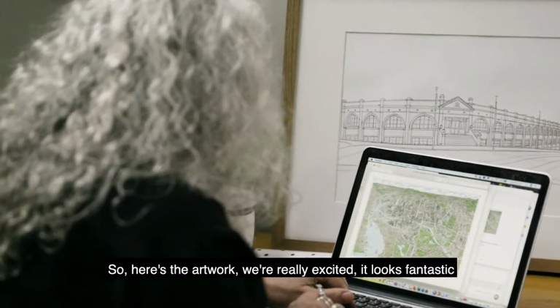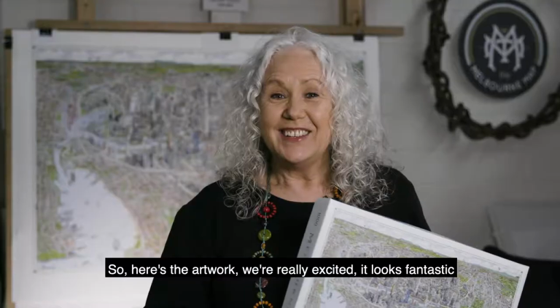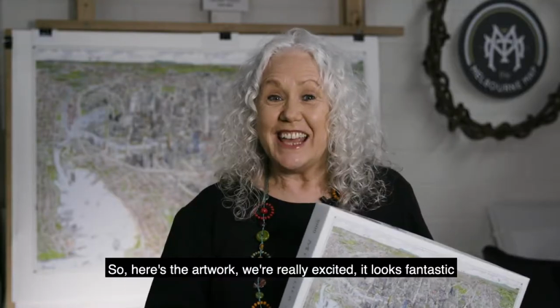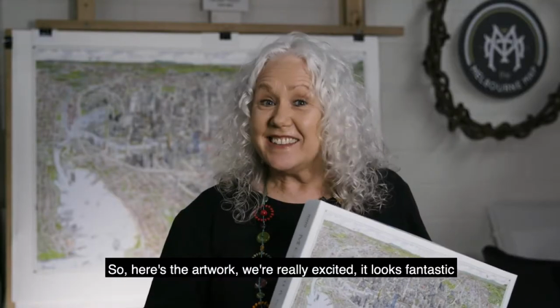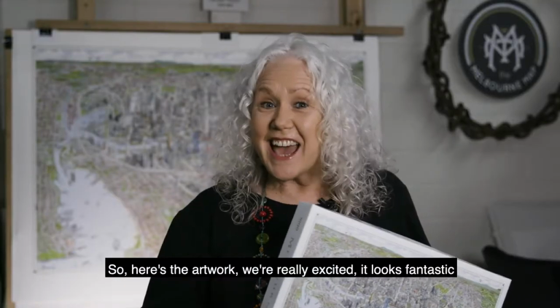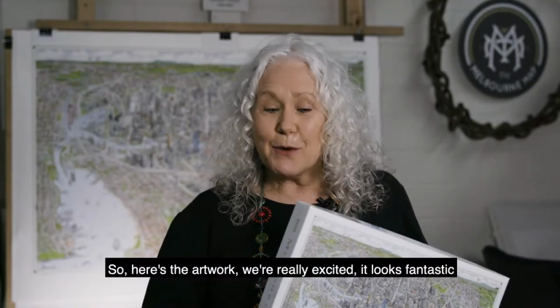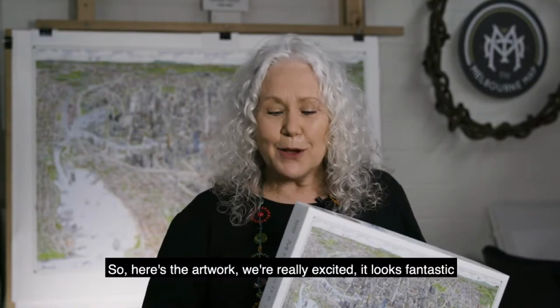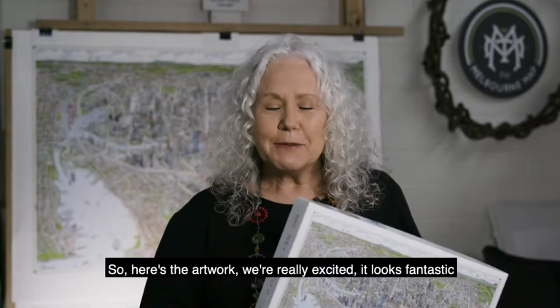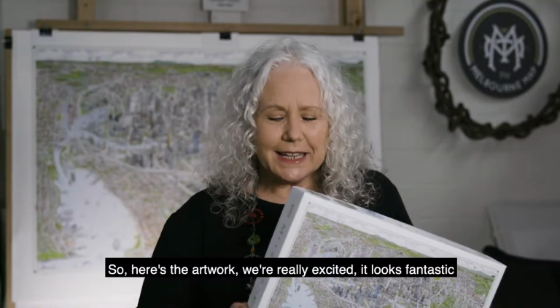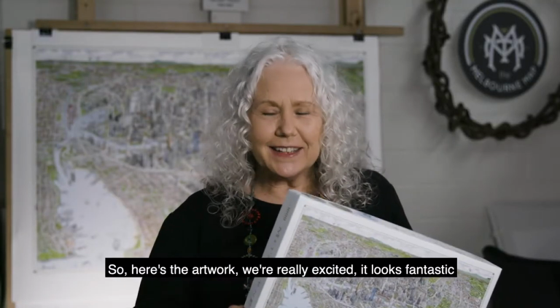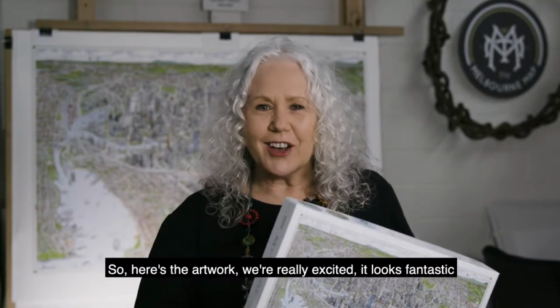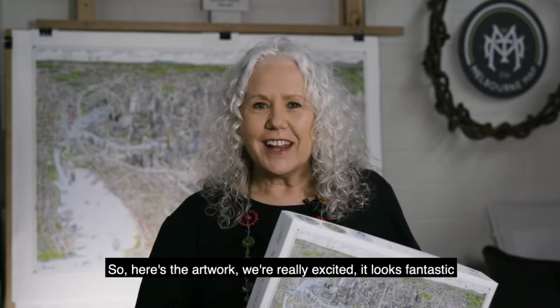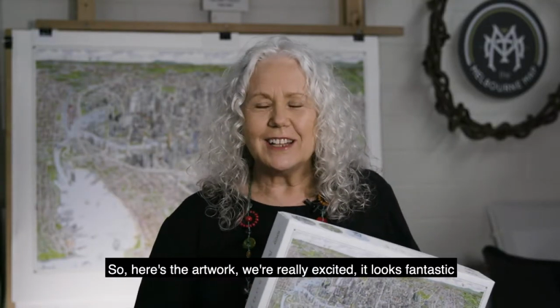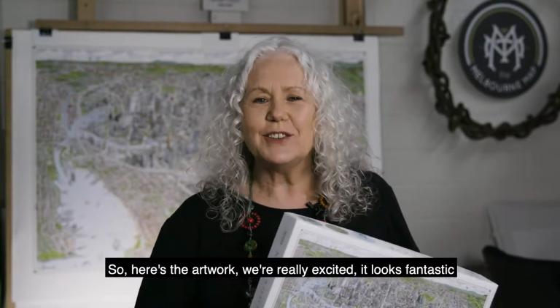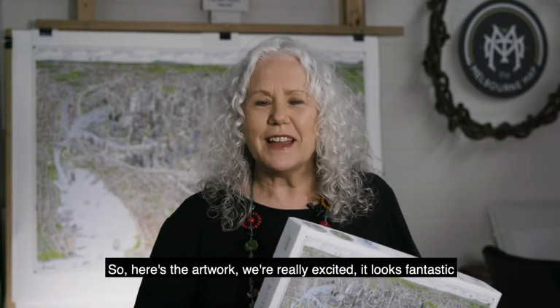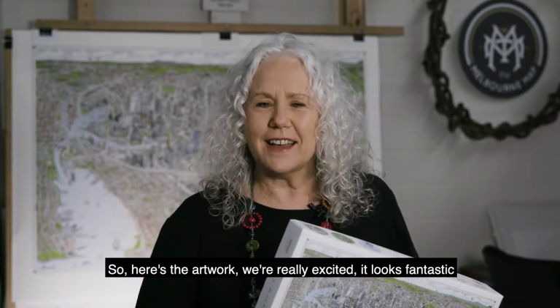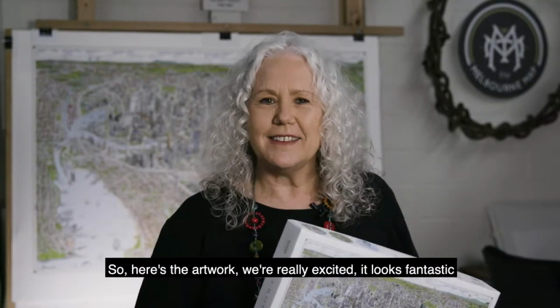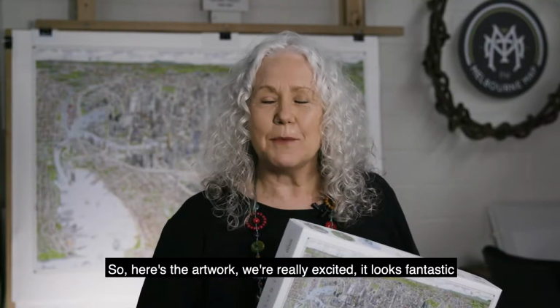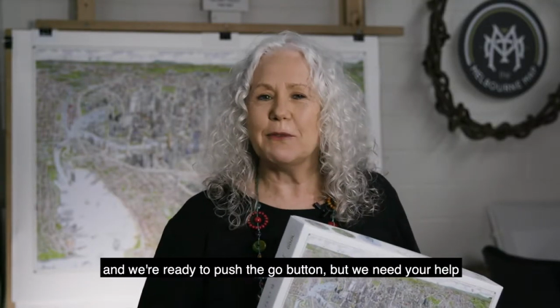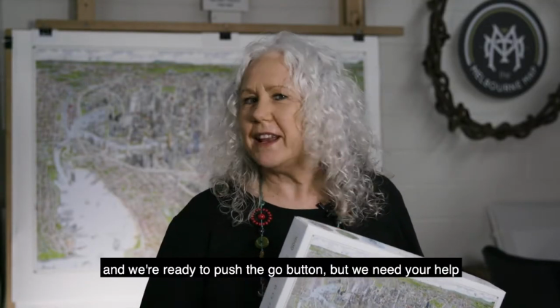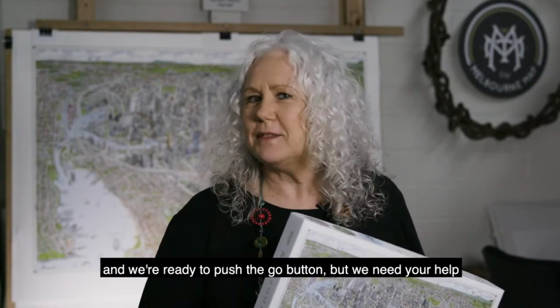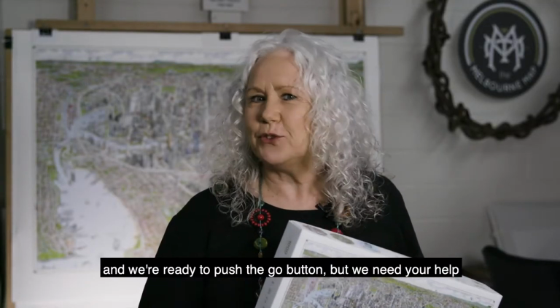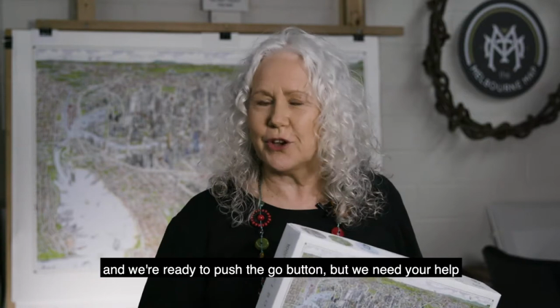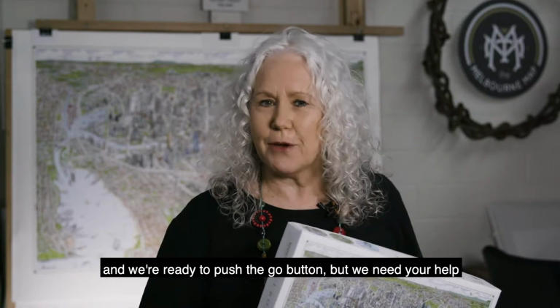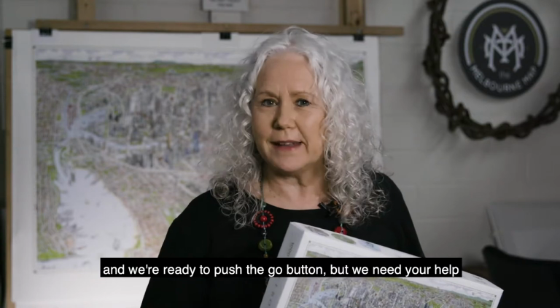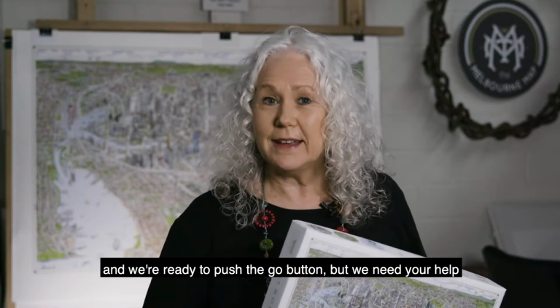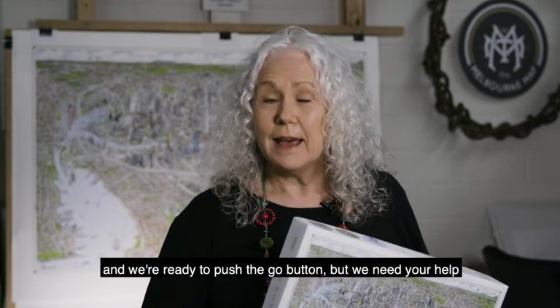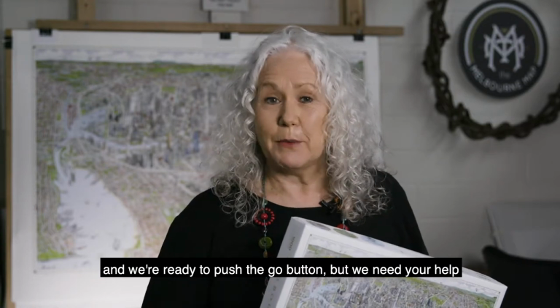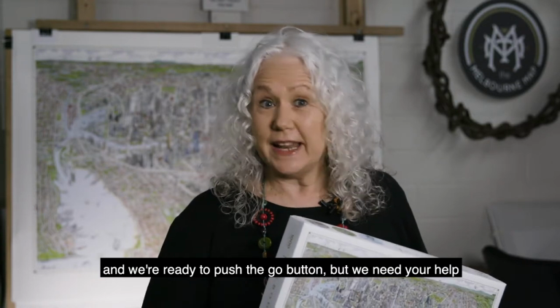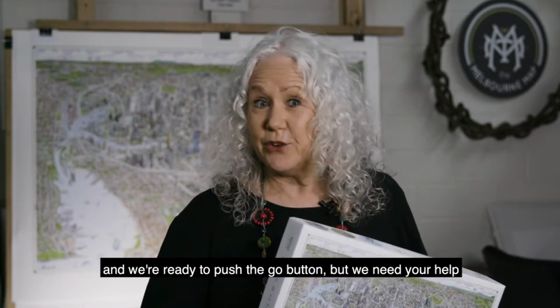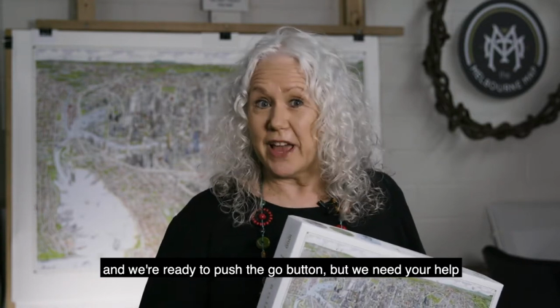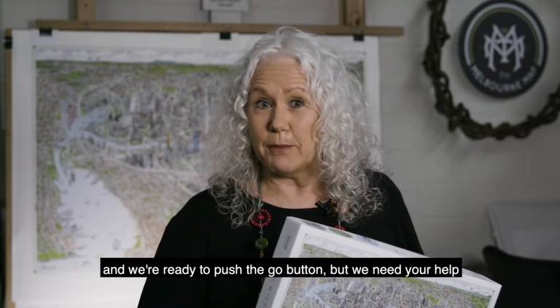So here's the artwork — we're really excited, it looks fantastic and we're ready to push the go button, but we need your help.